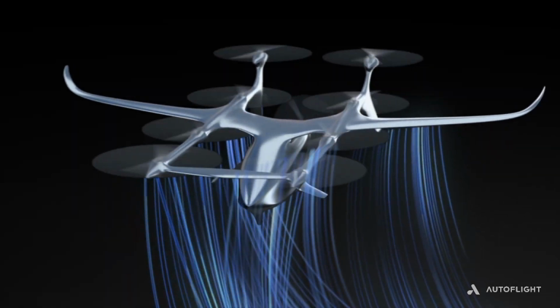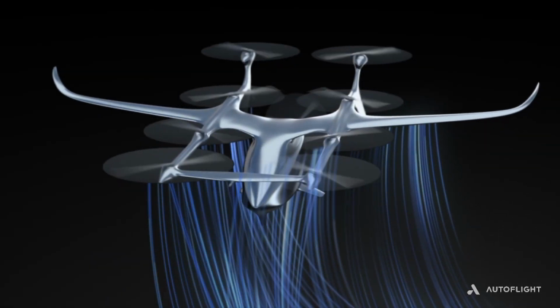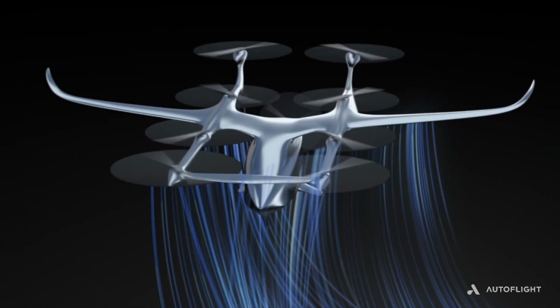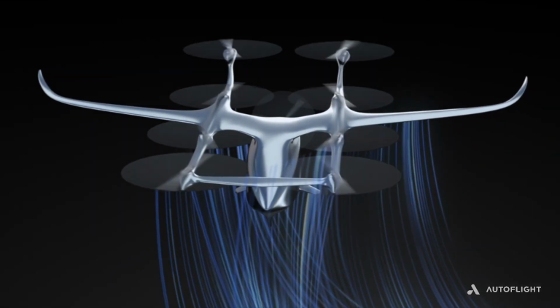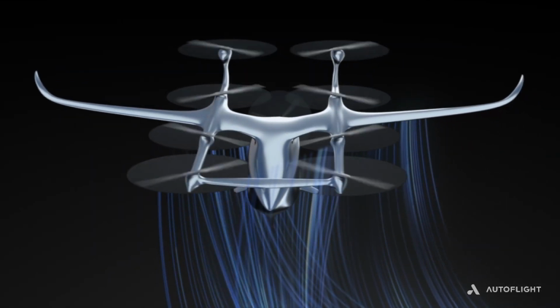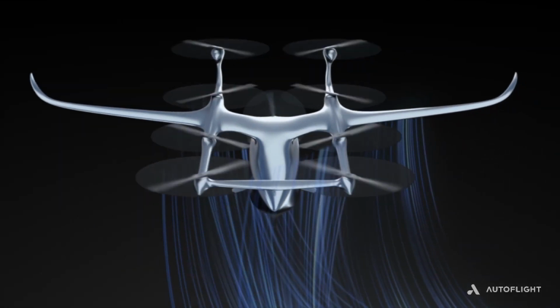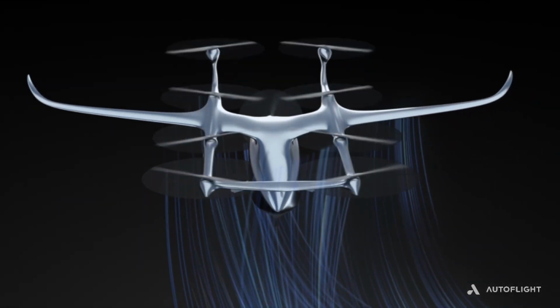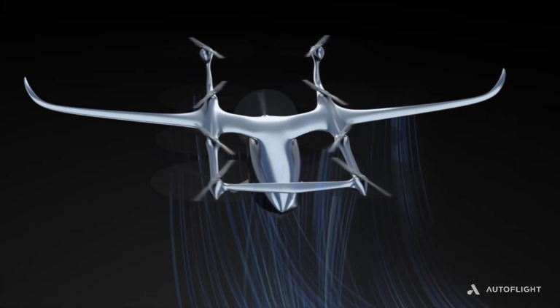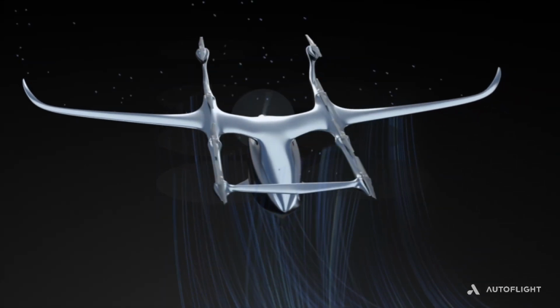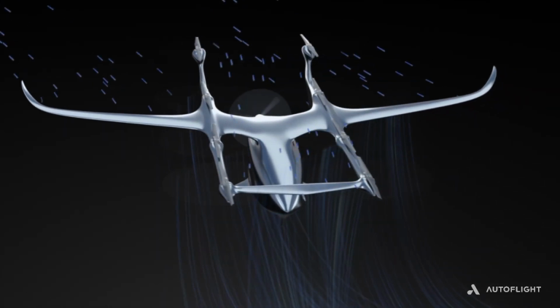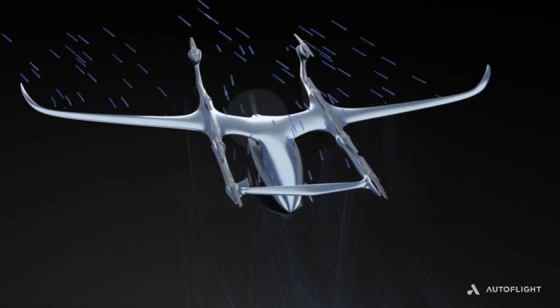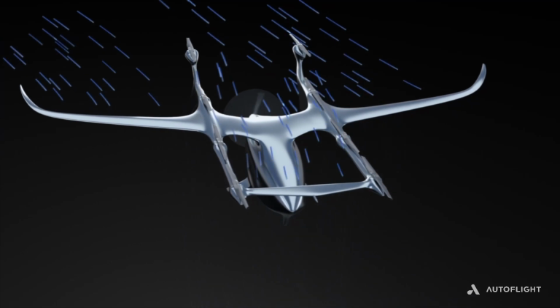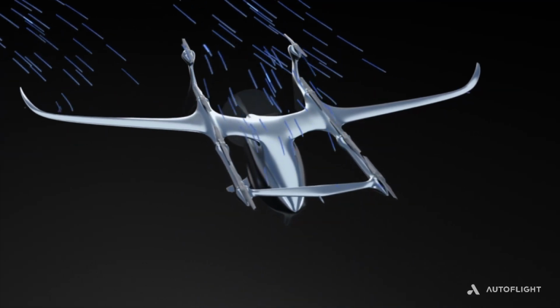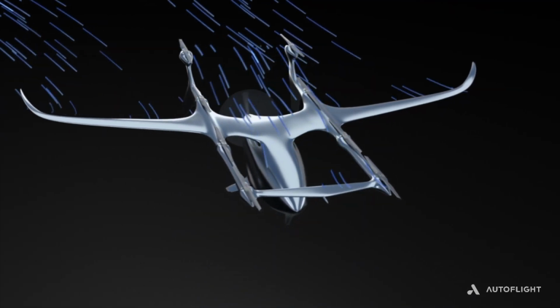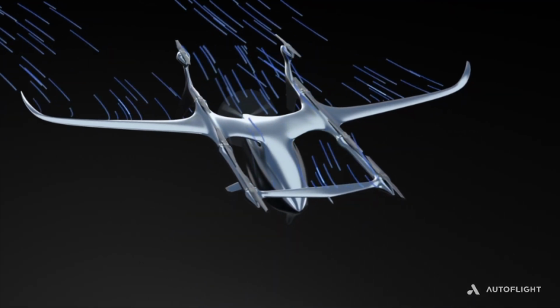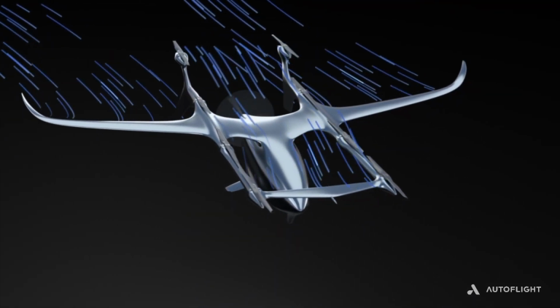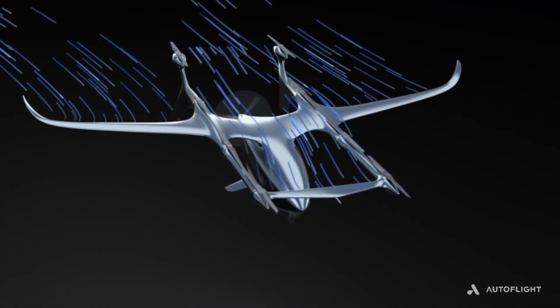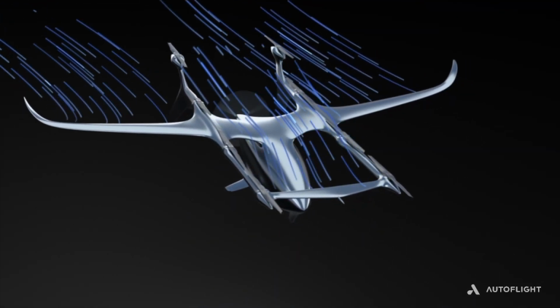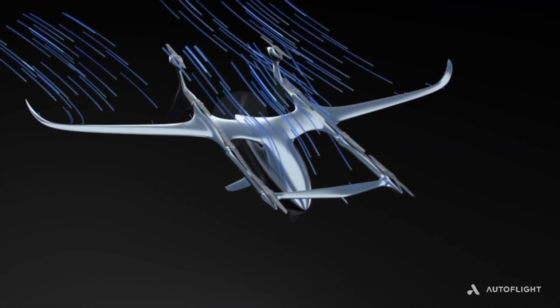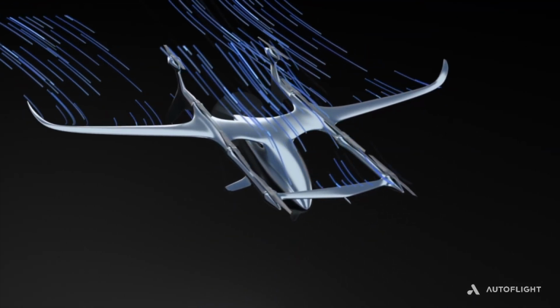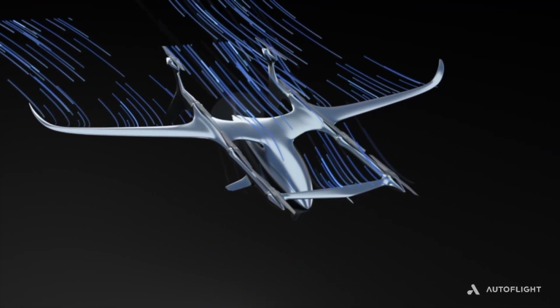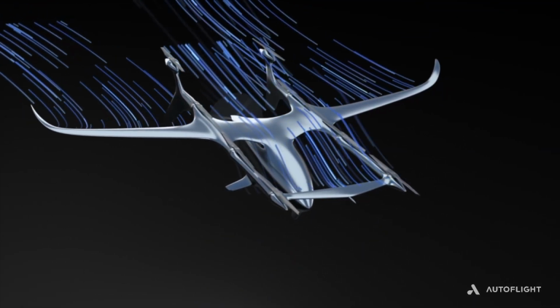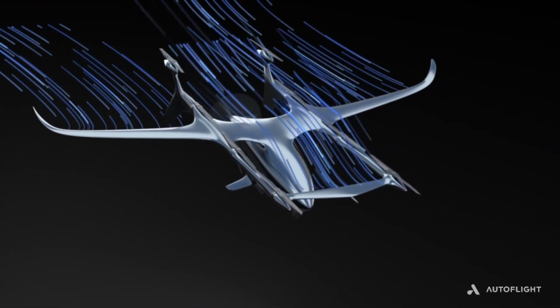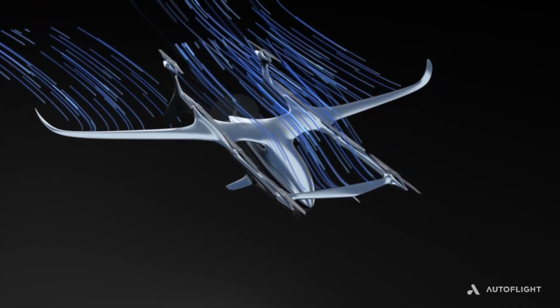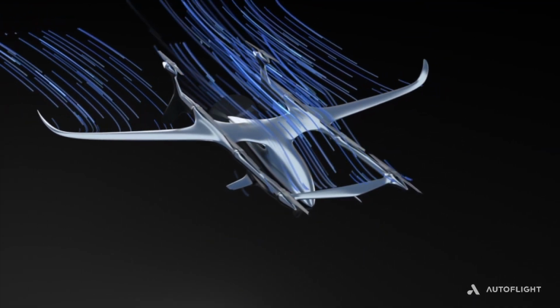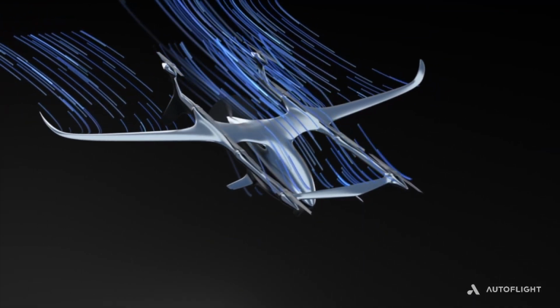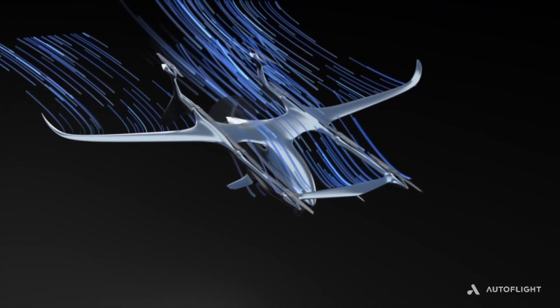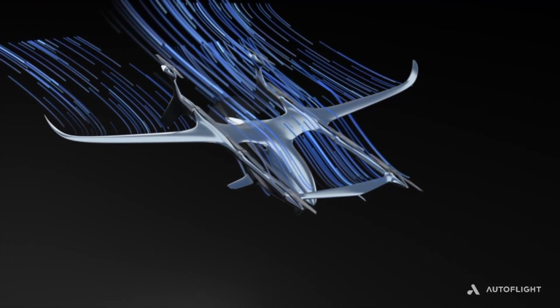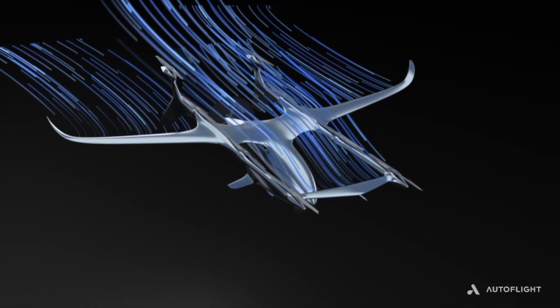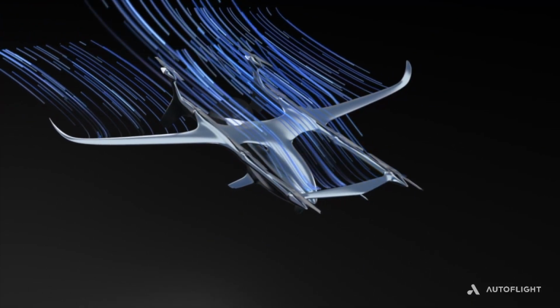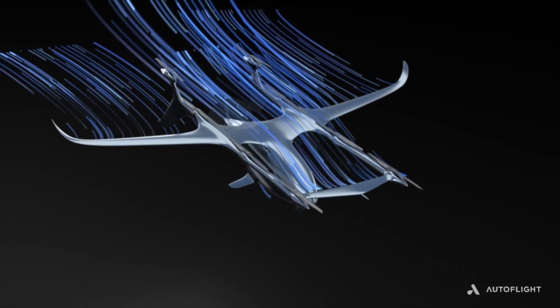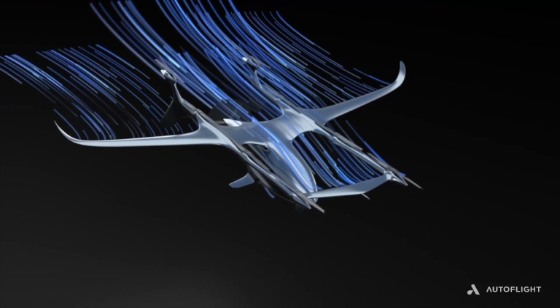Once the aircraft is carried by the wings, the lifting propellers are set to locked so the aircraft conserves energy and flies quietly.